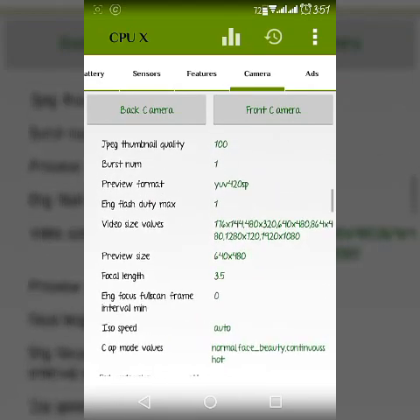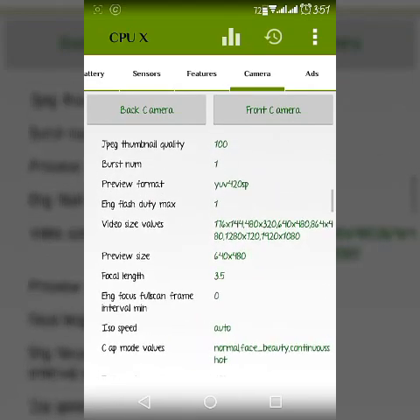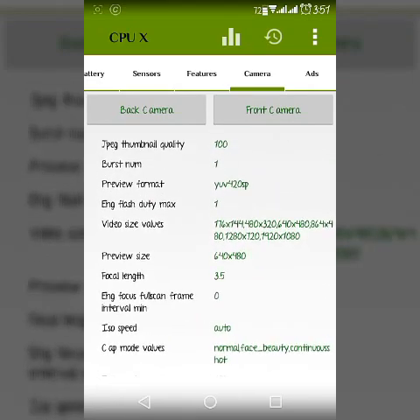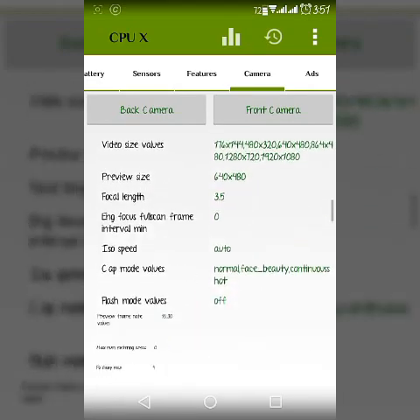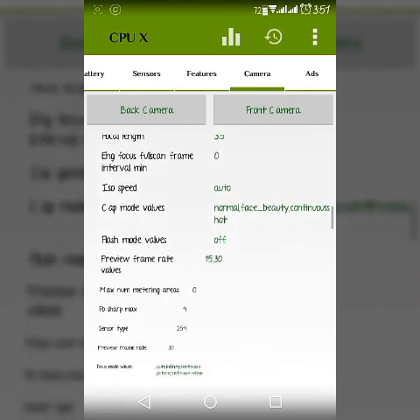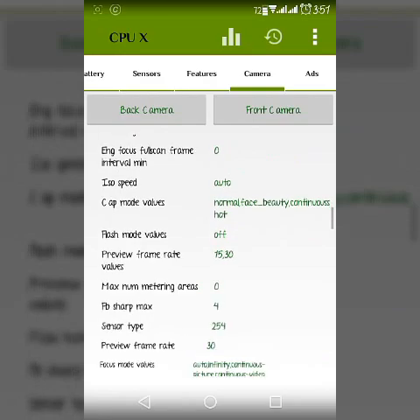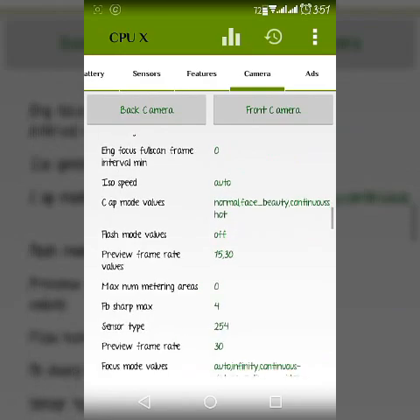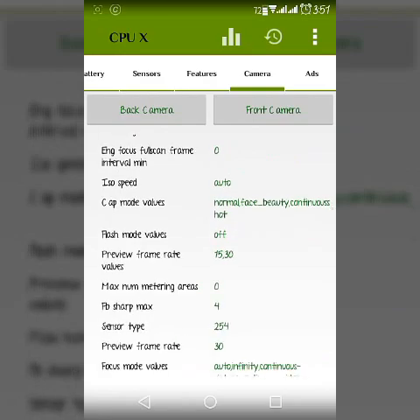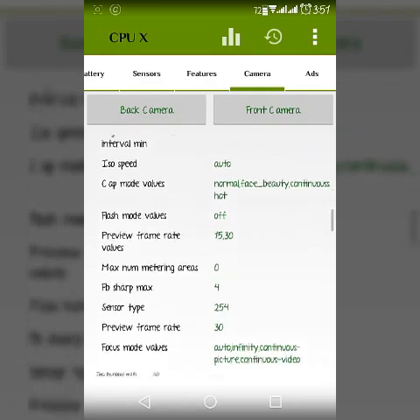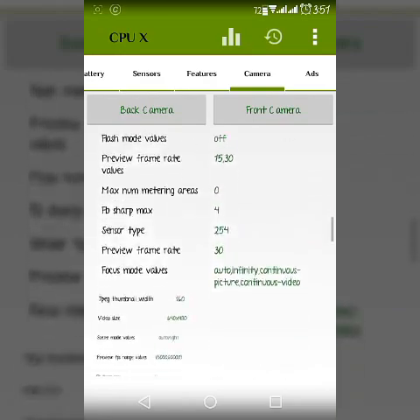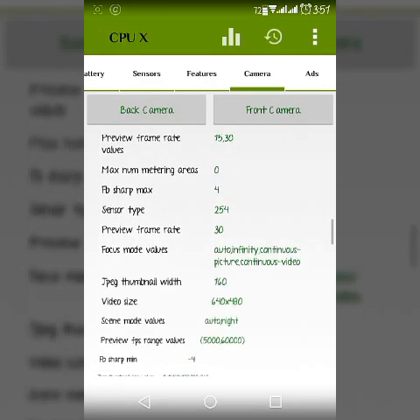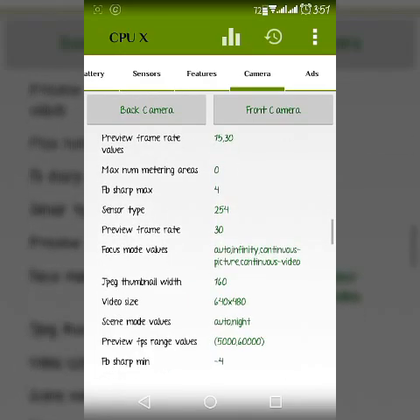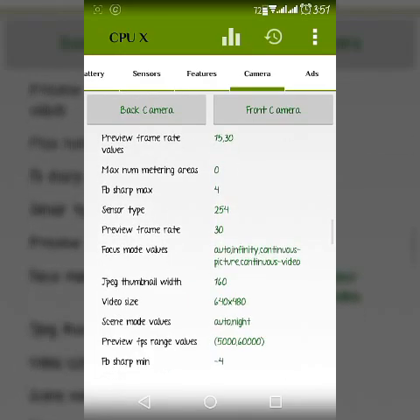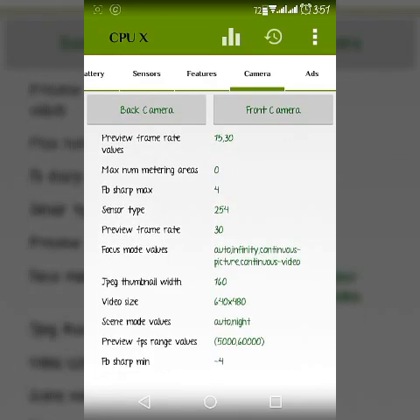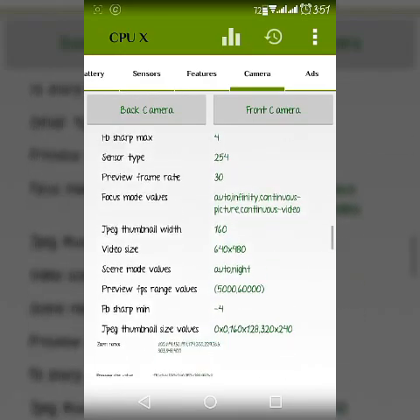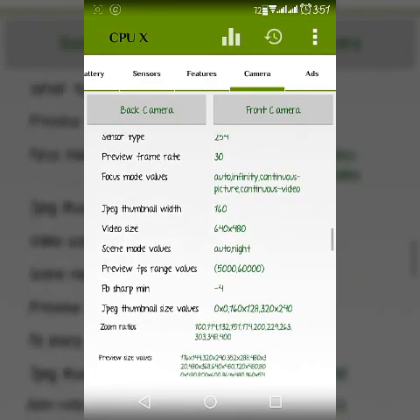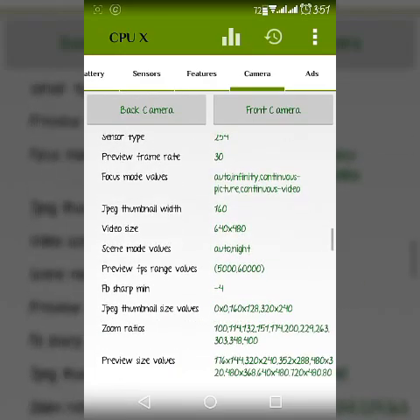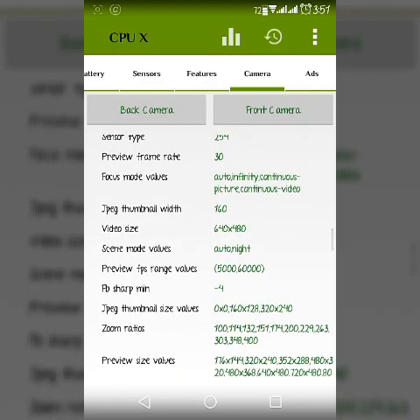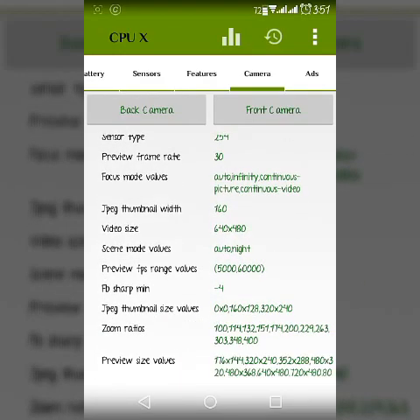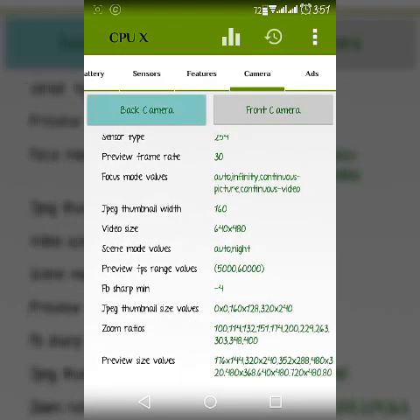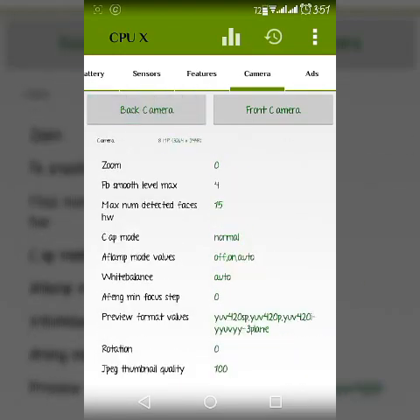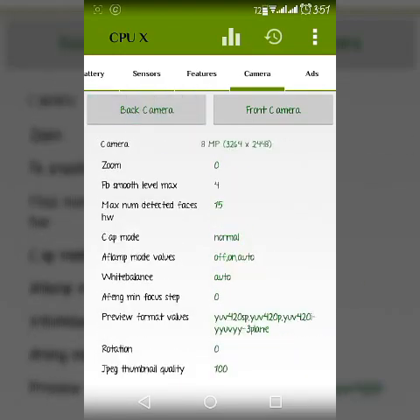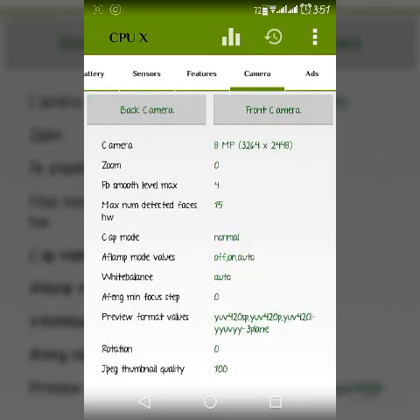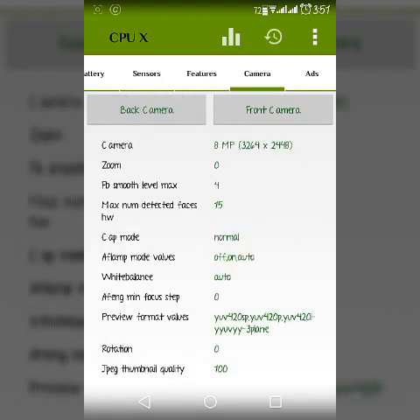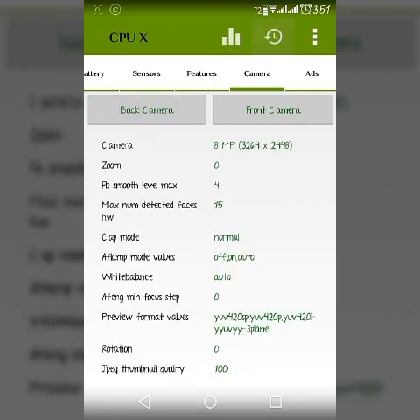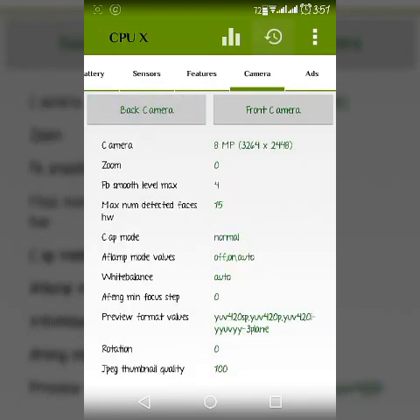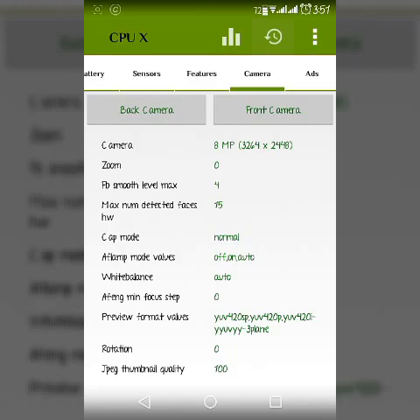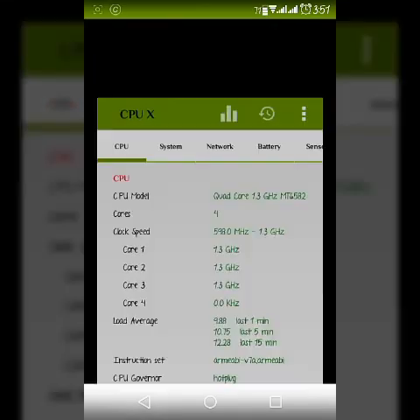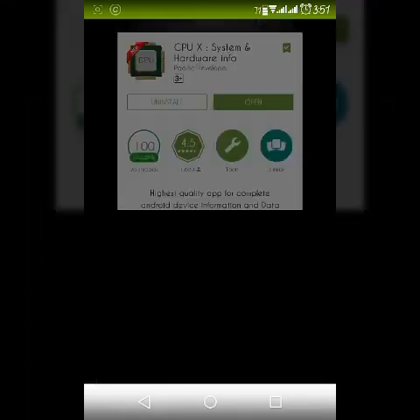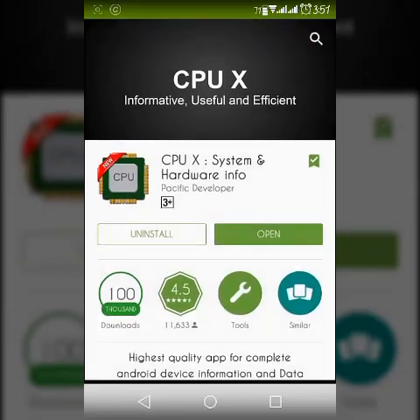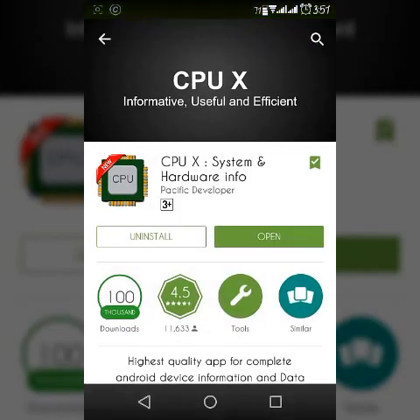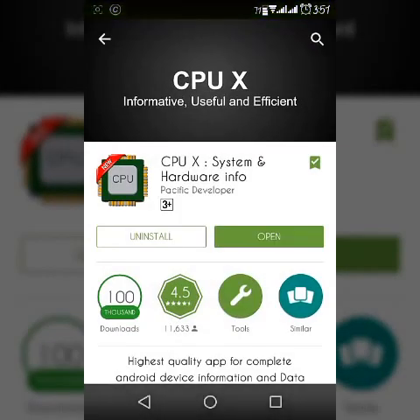And if you go to the front camera, you will see the resolution and other details there as well.